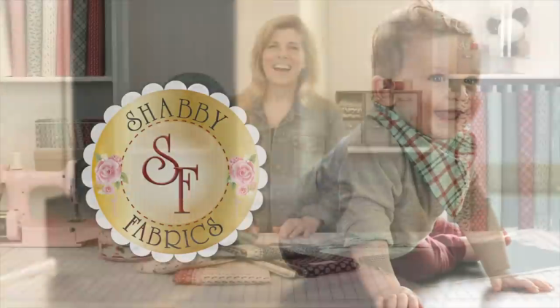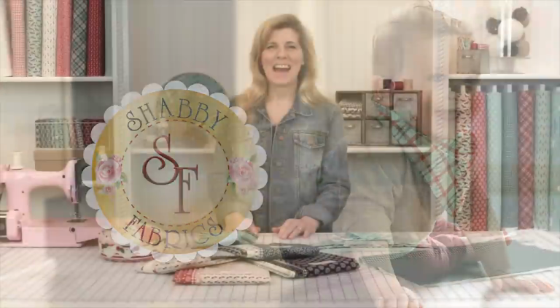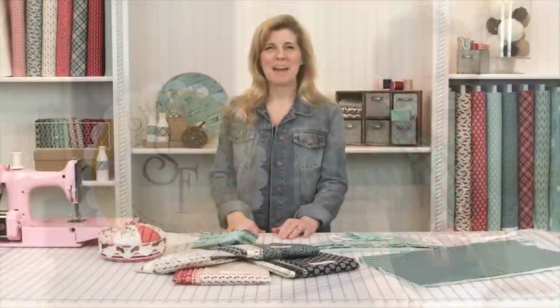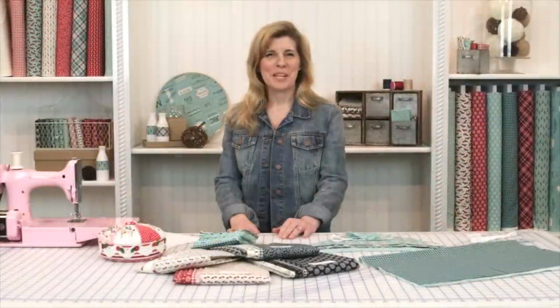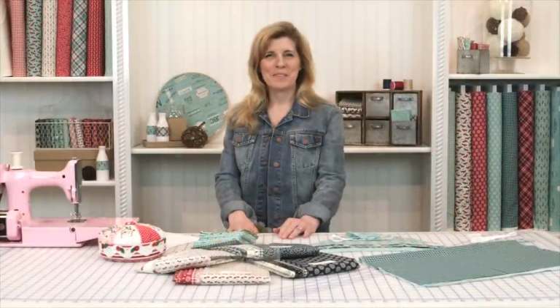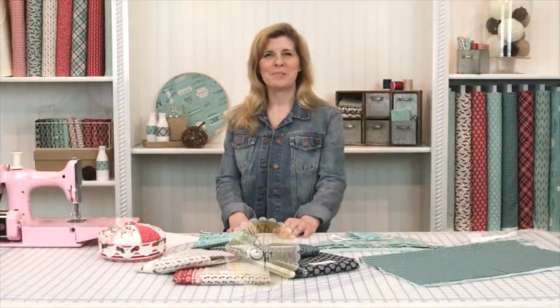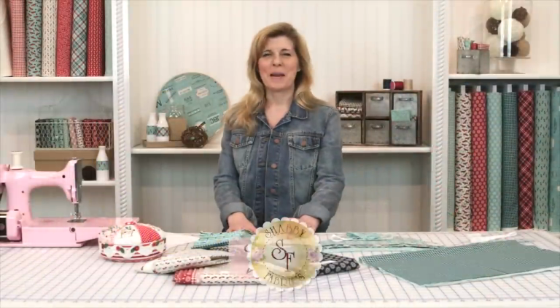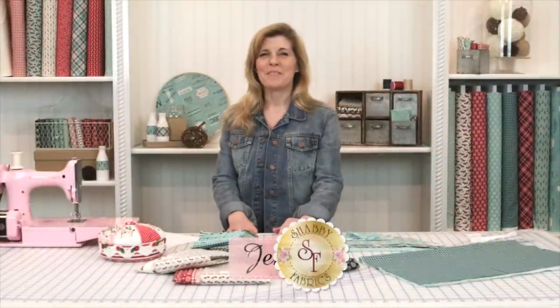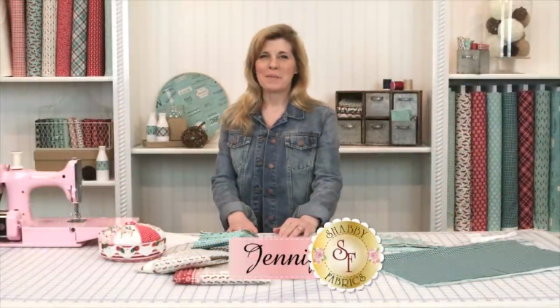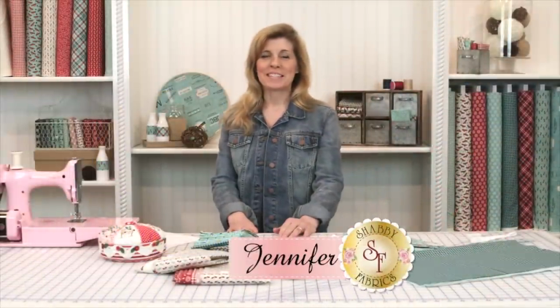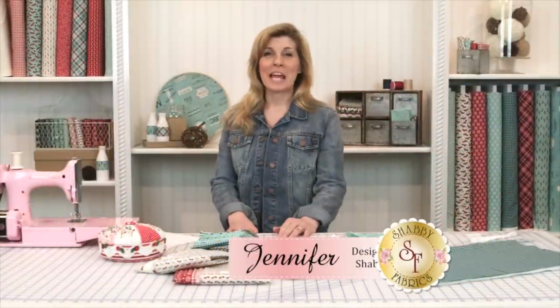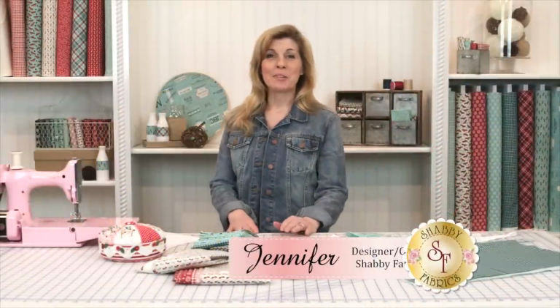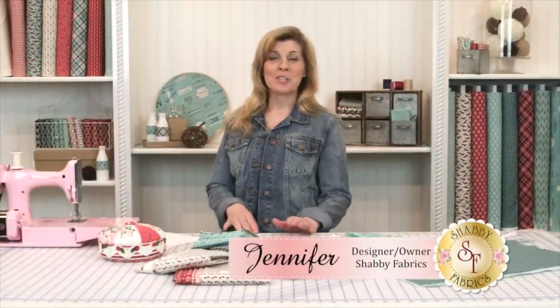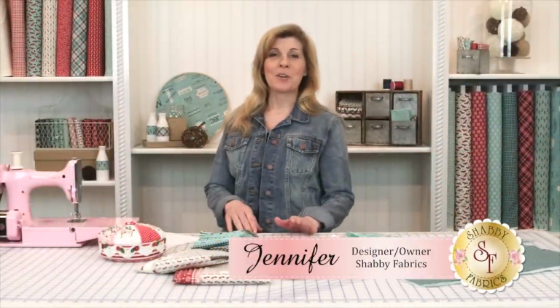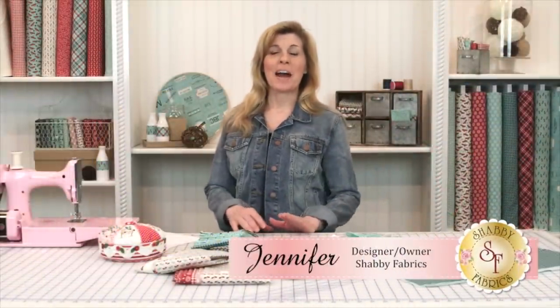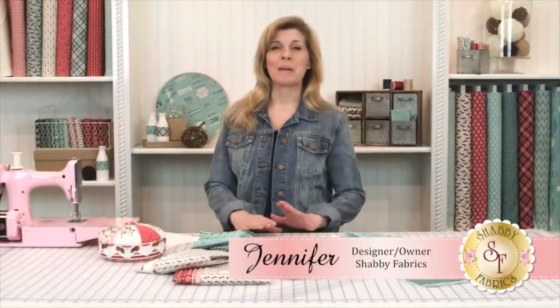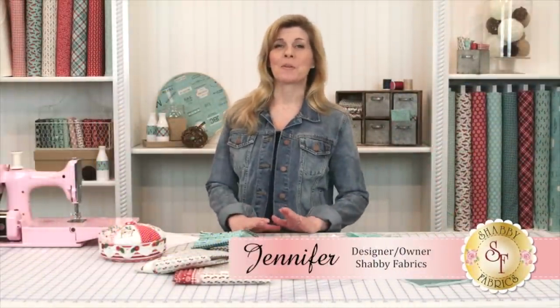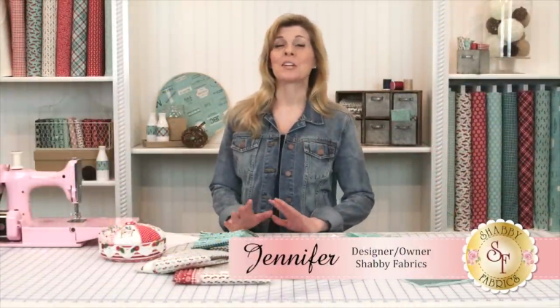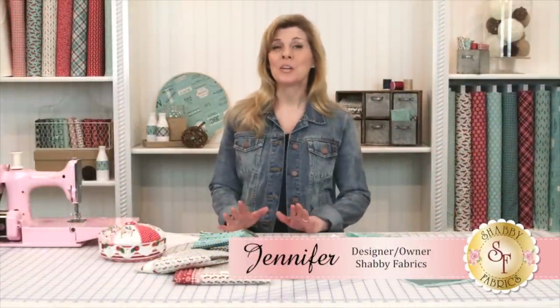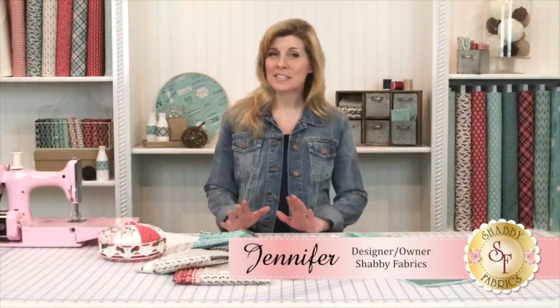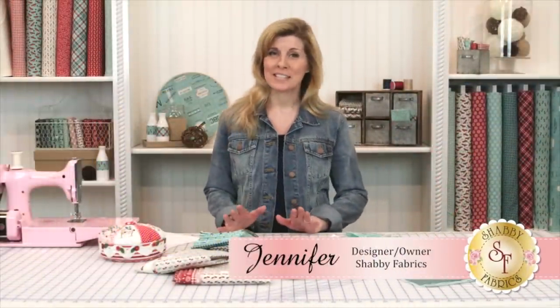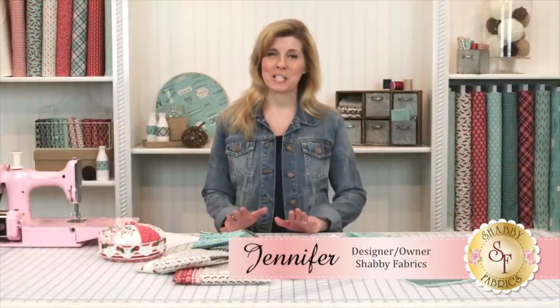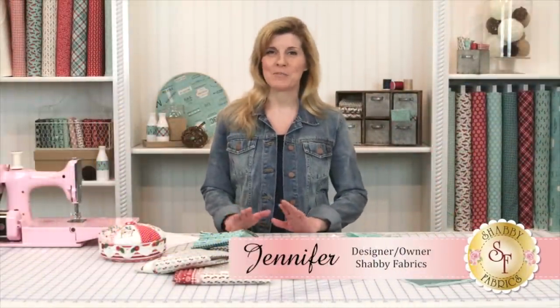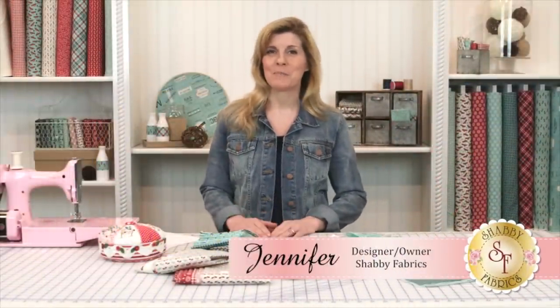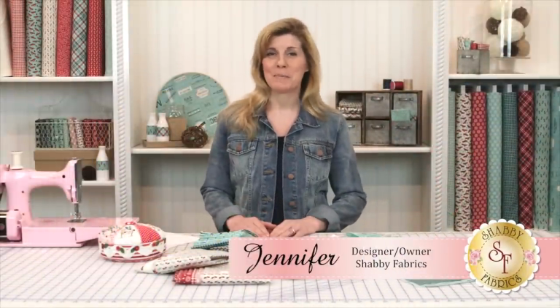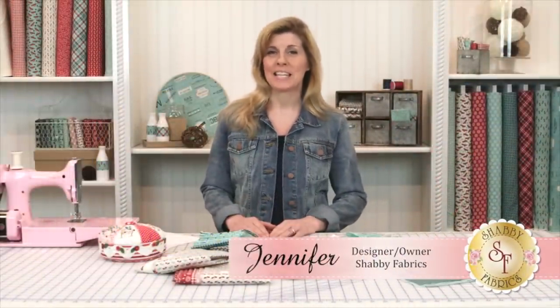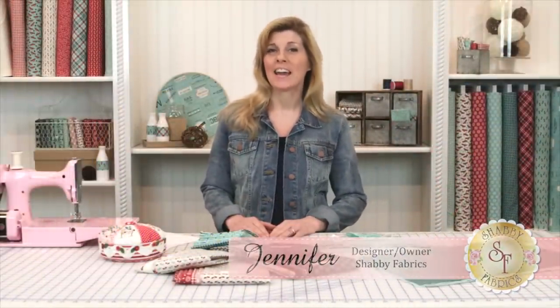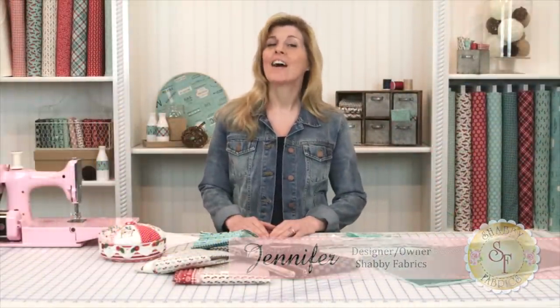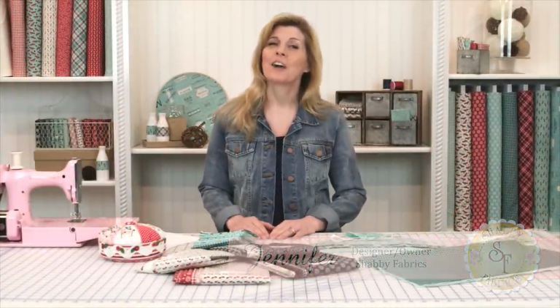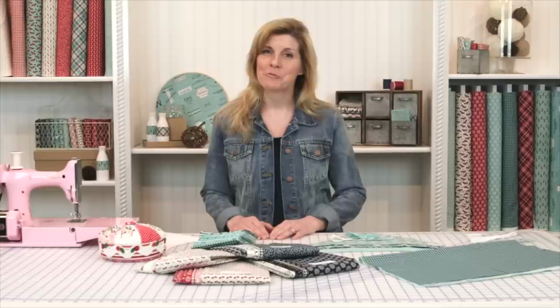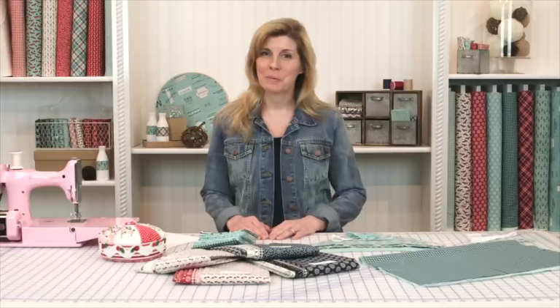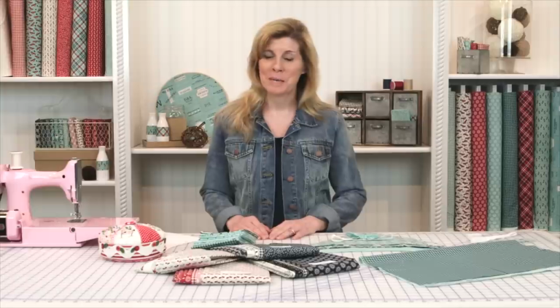Hi, I'm Jennifer from Shabby Fabrics. Today I'm going to show you how to make one of the cutest accessories for your baby — a dribble bib.